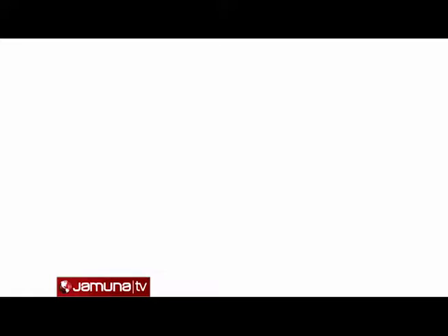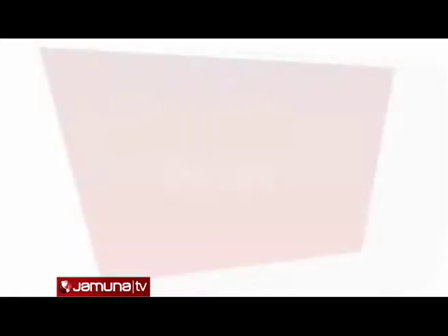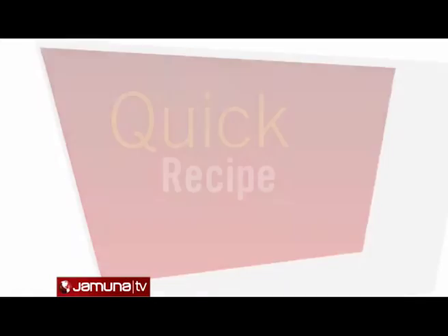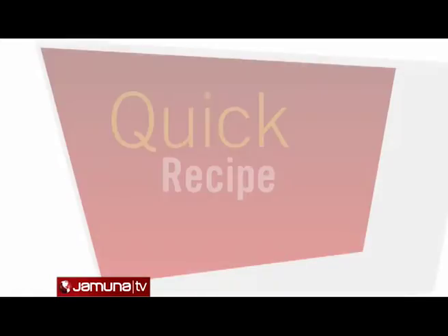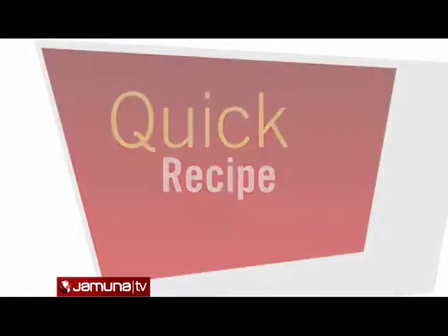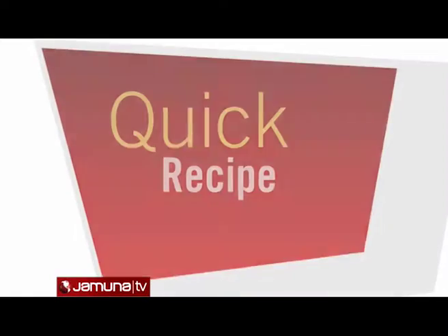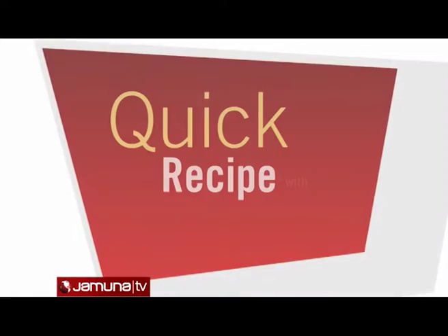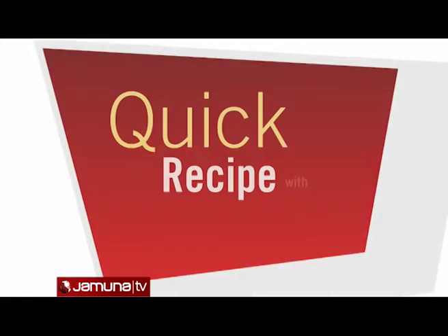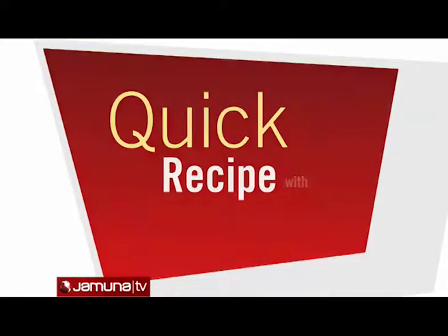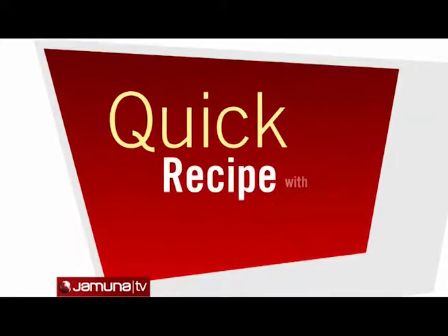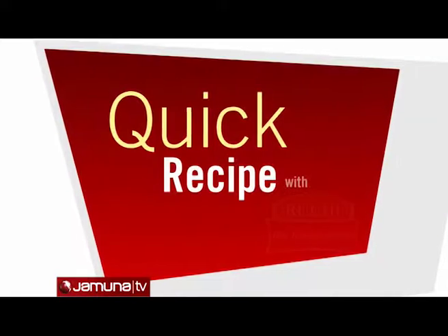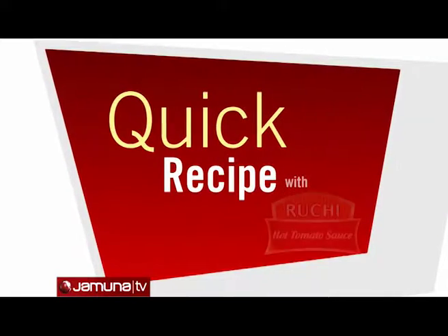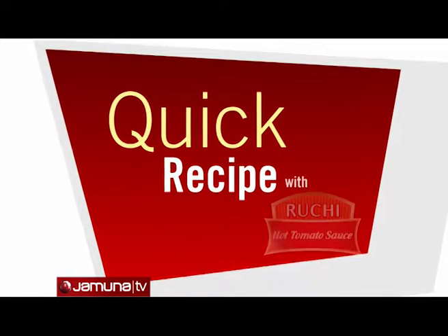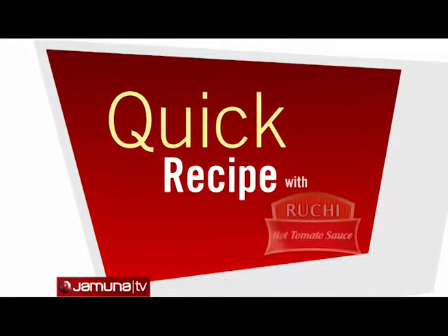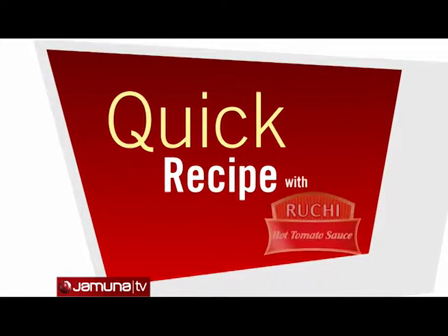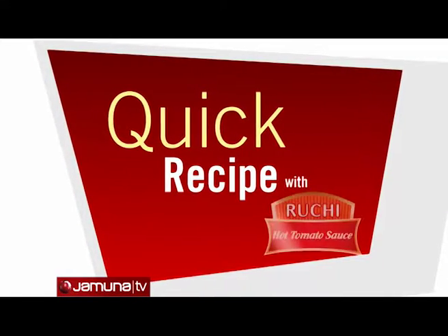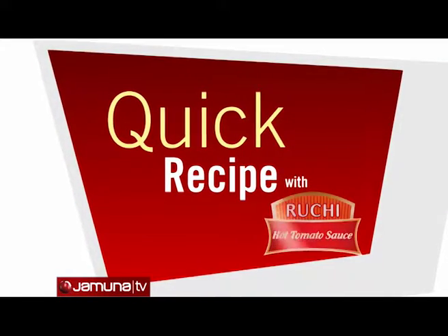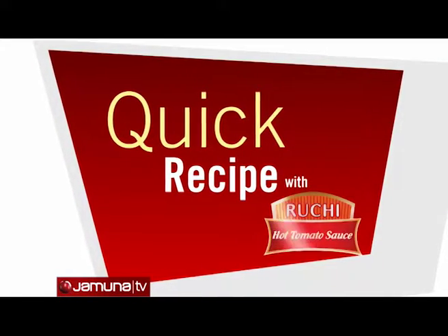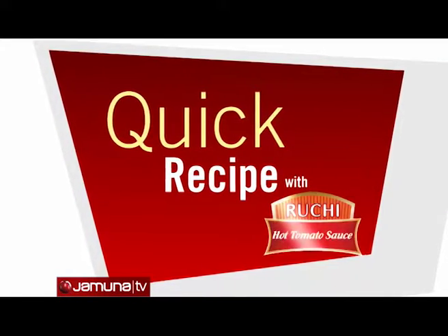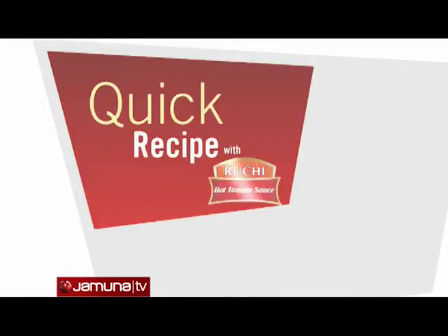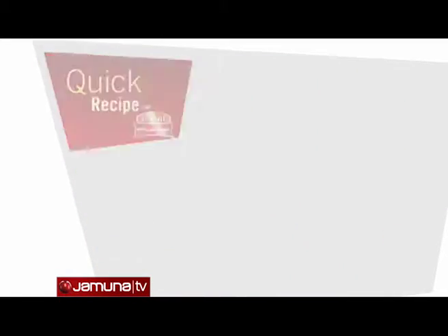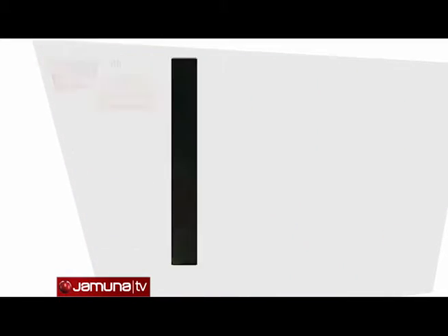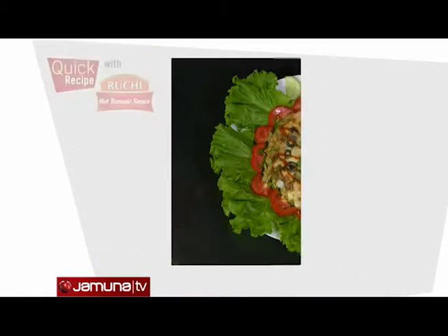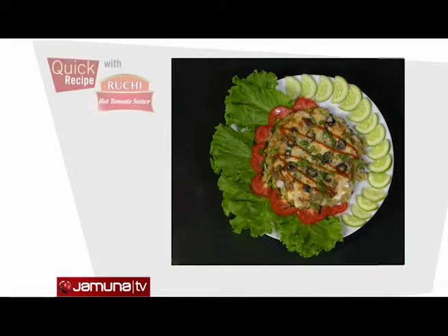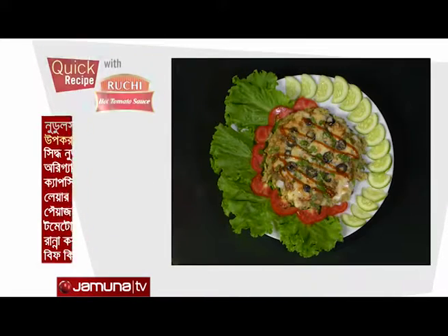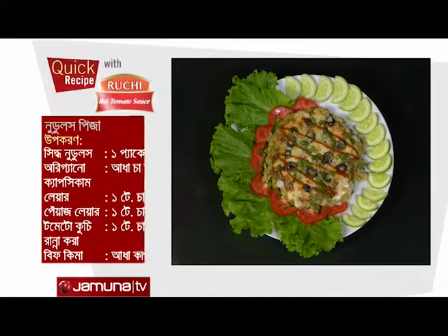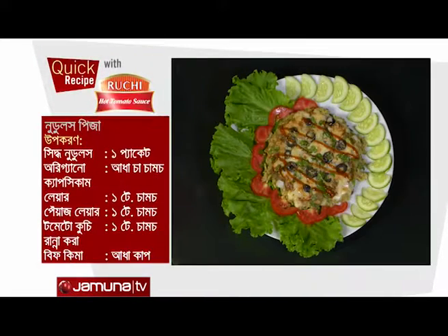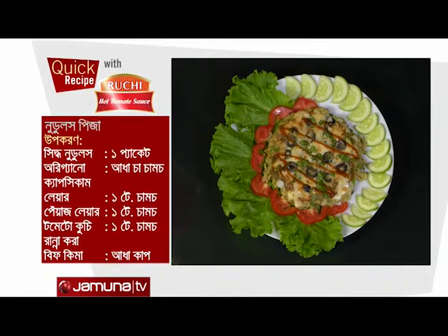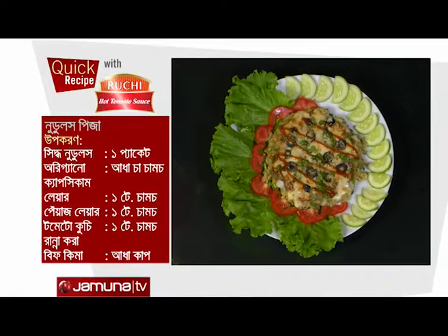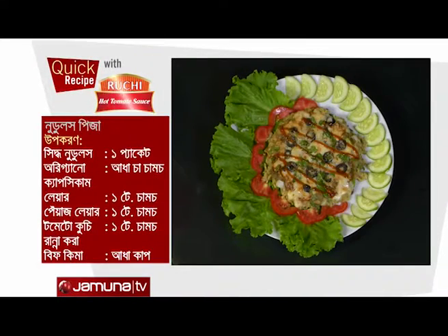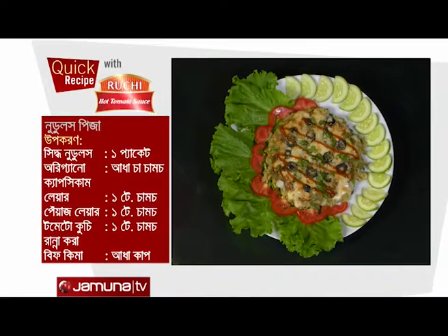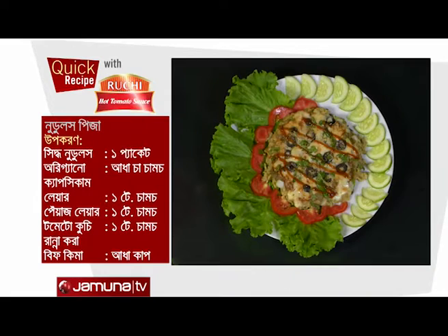Quick recipe with Ruchi Hot Tomato Sauce. Today's recipe is Noodles Pizza.